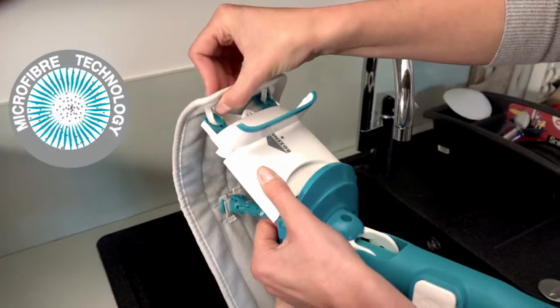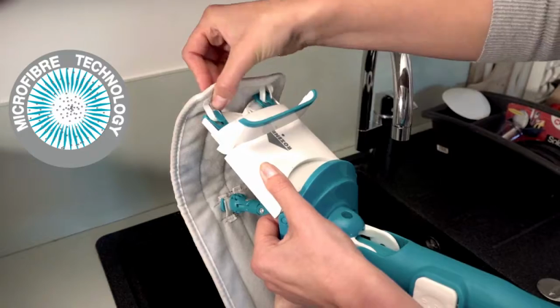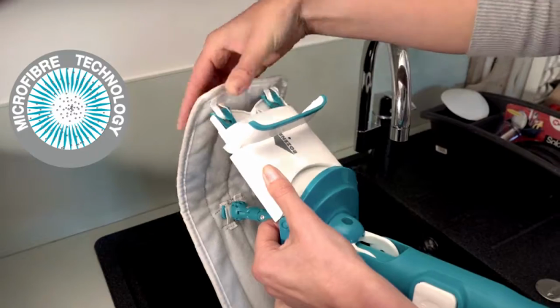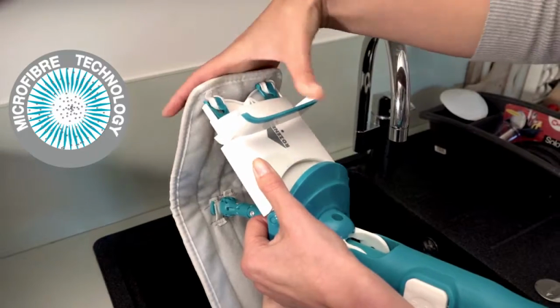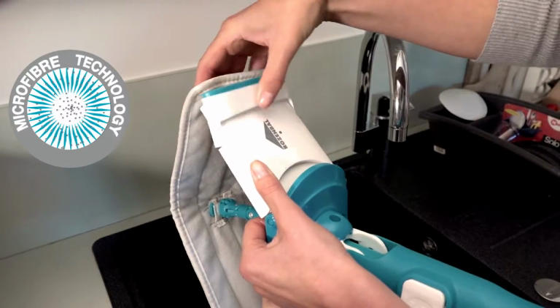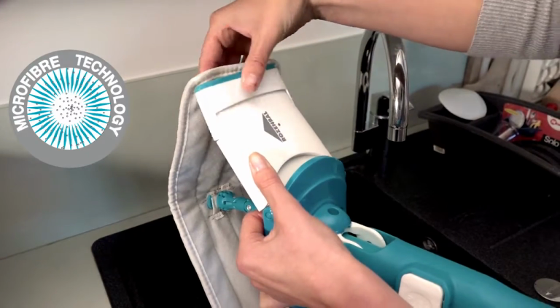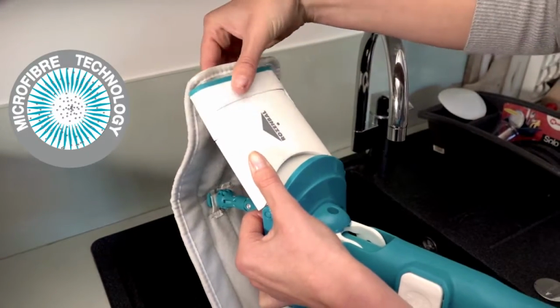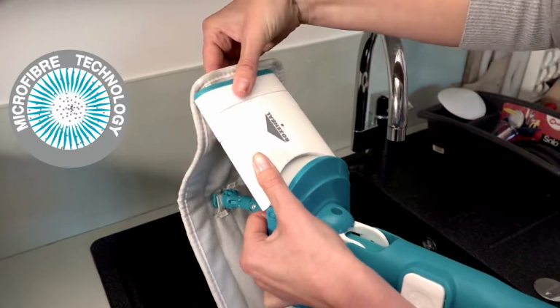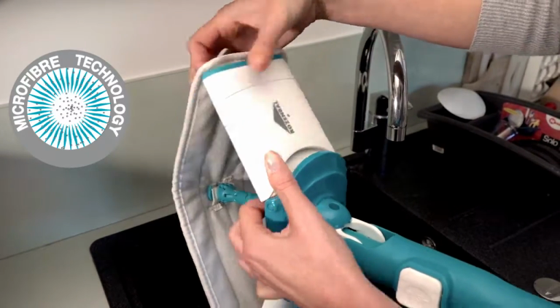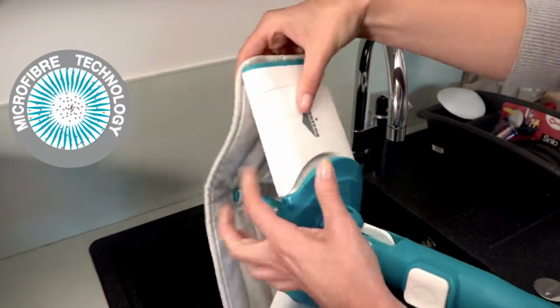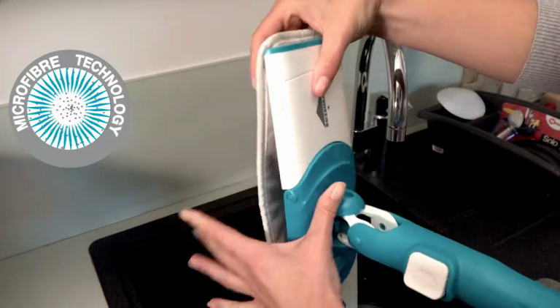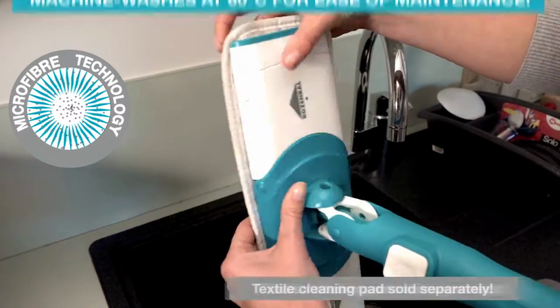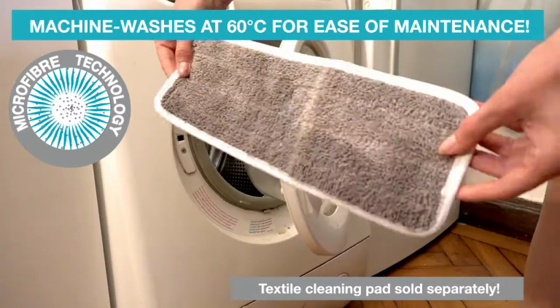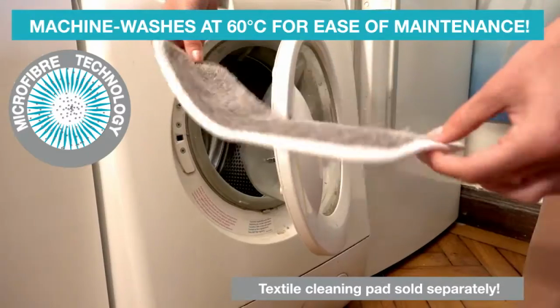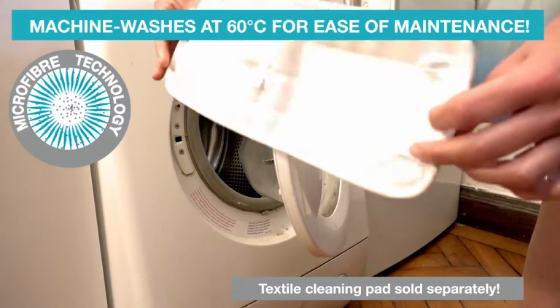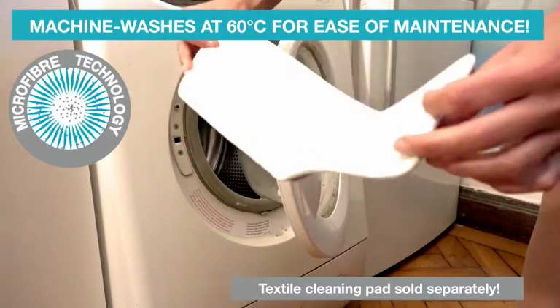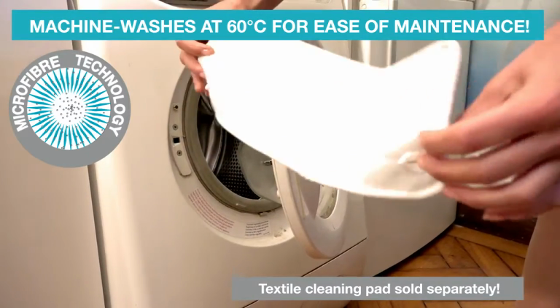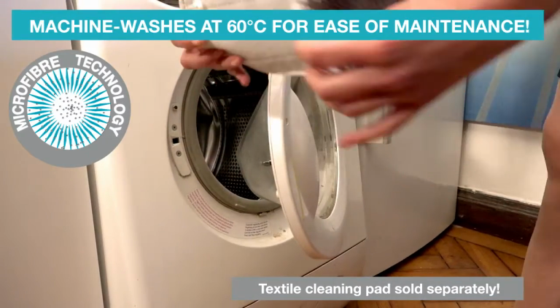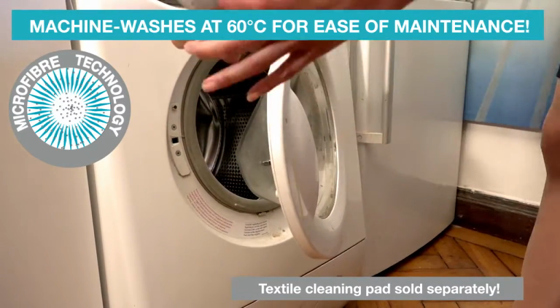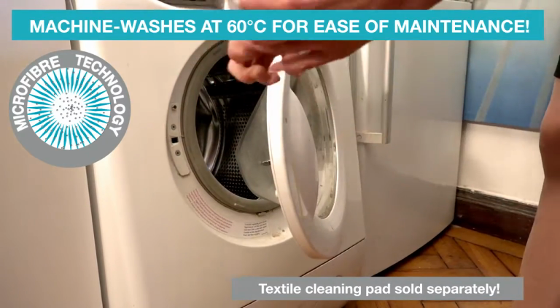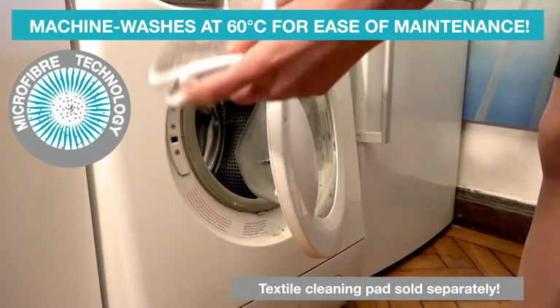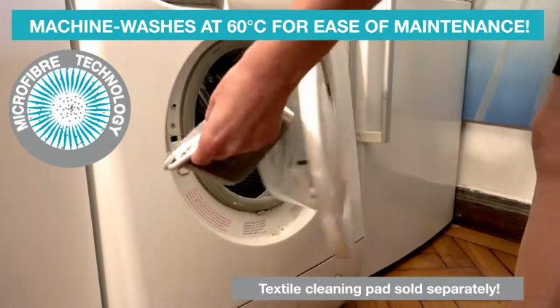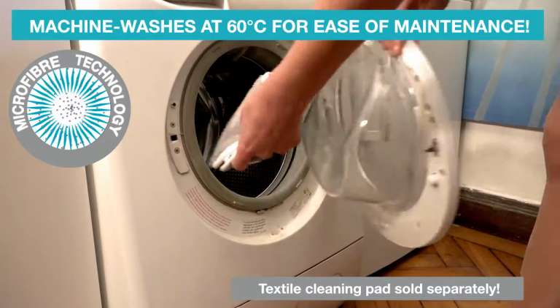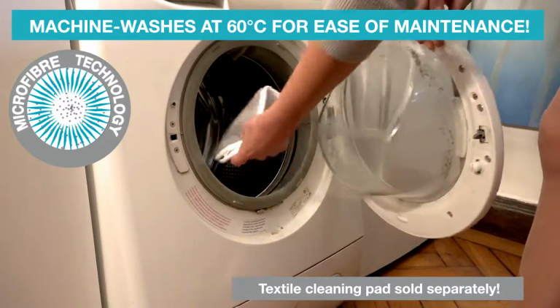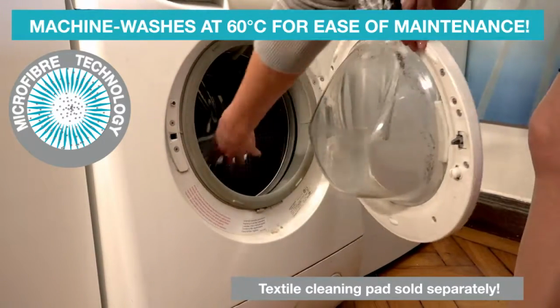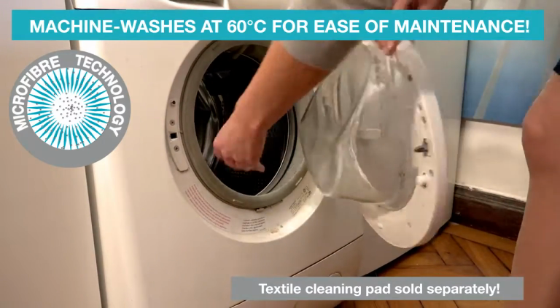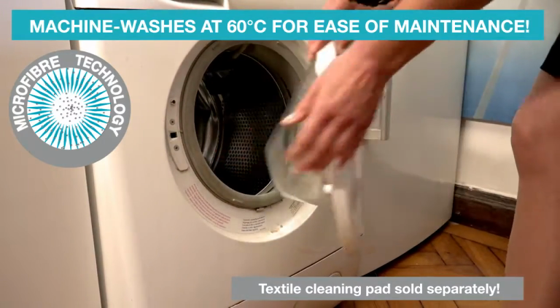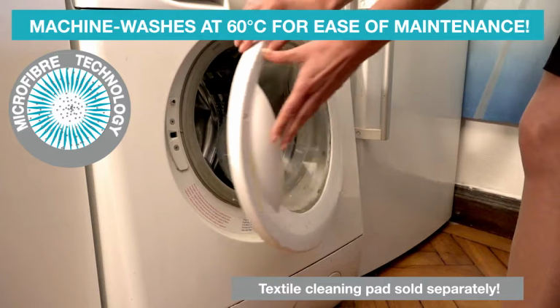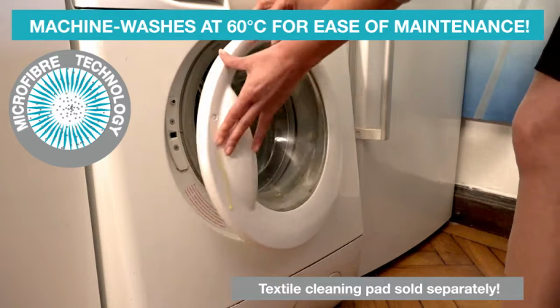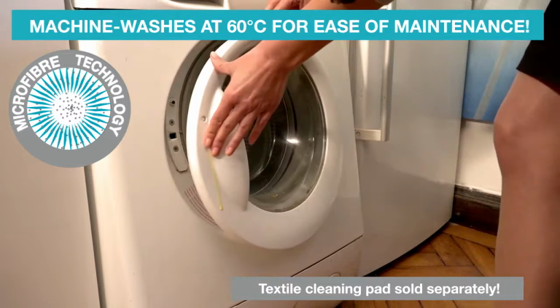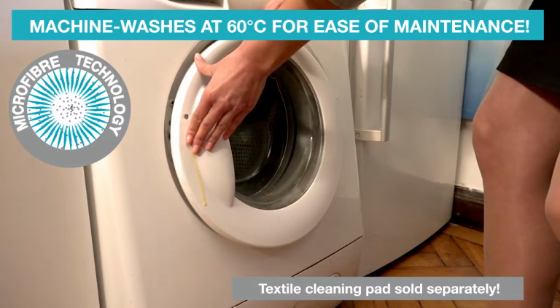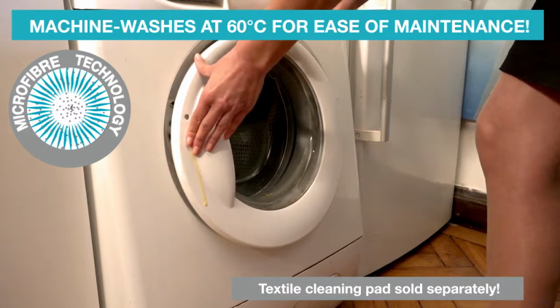For ease of maintenance, the pad can be replaced, and even machine washed at 60 degrees.